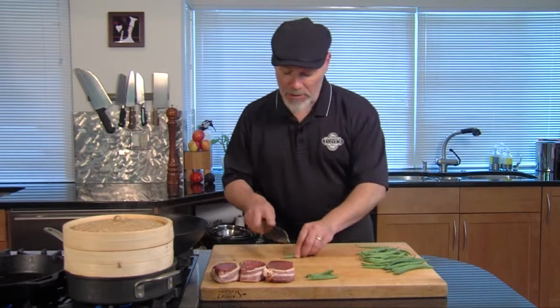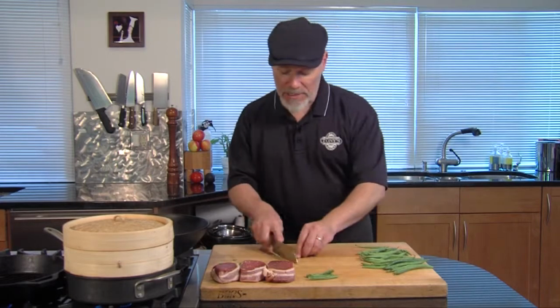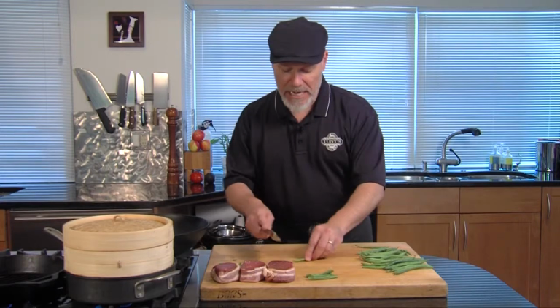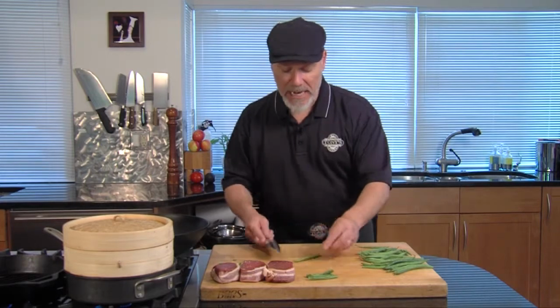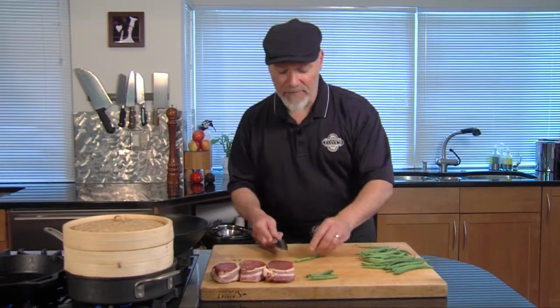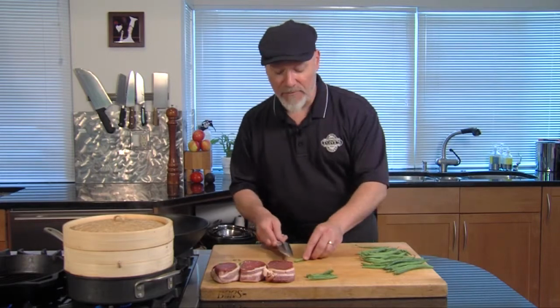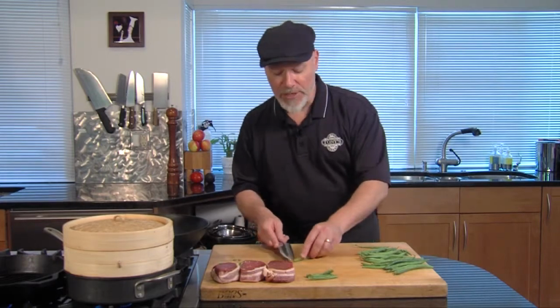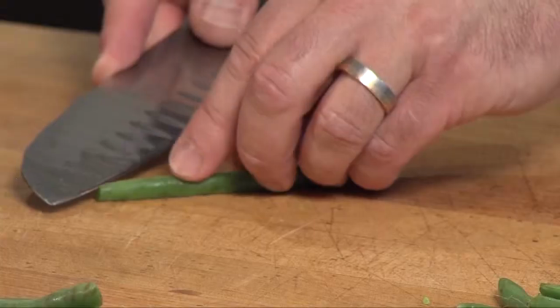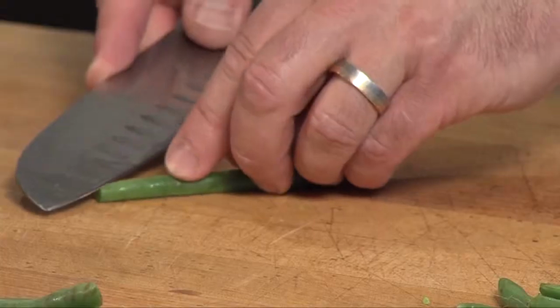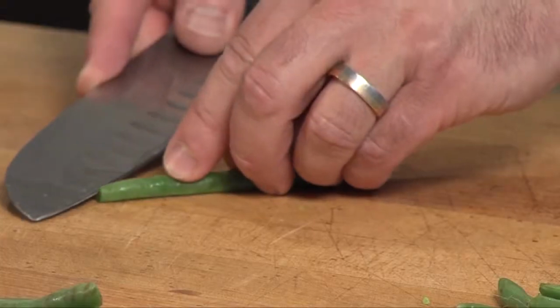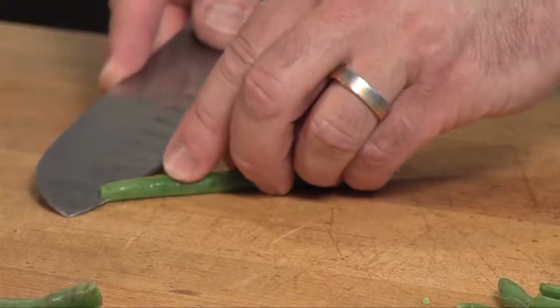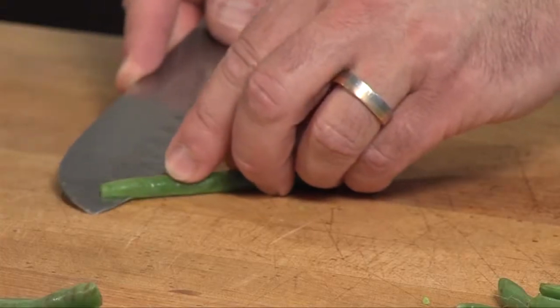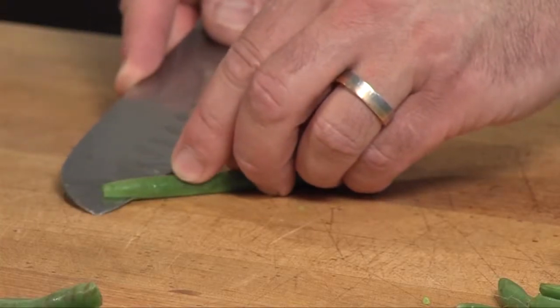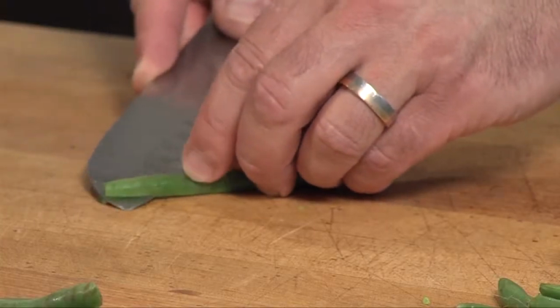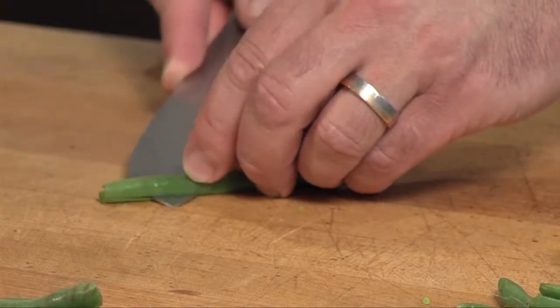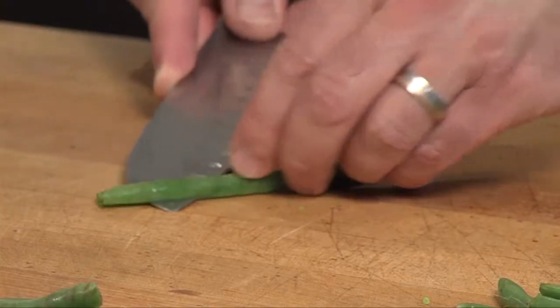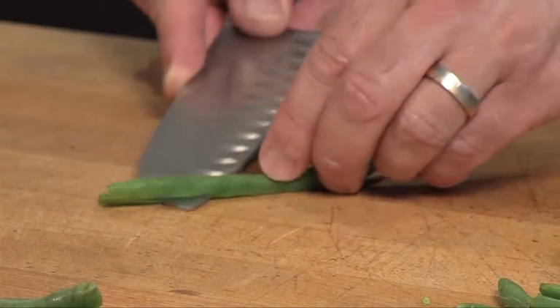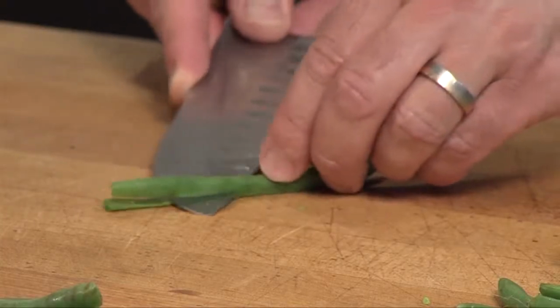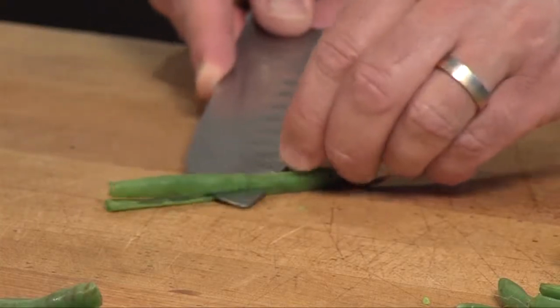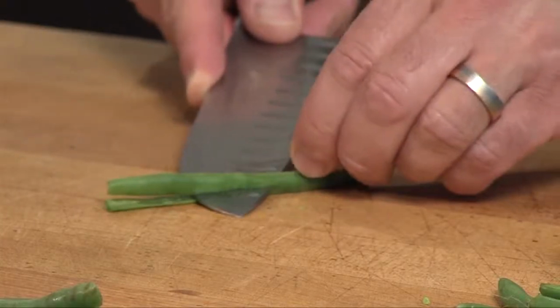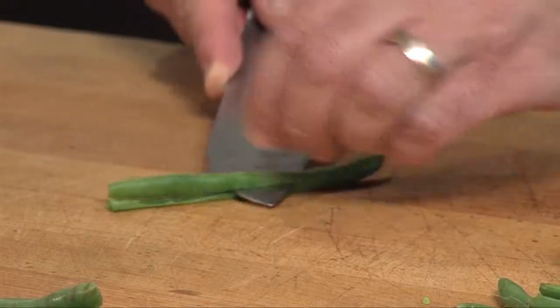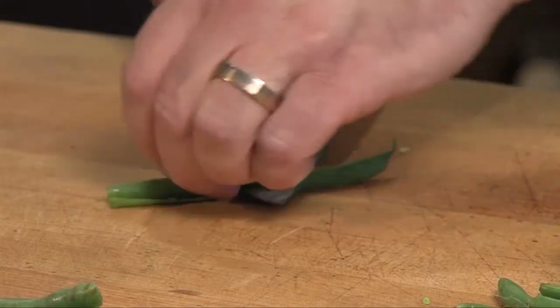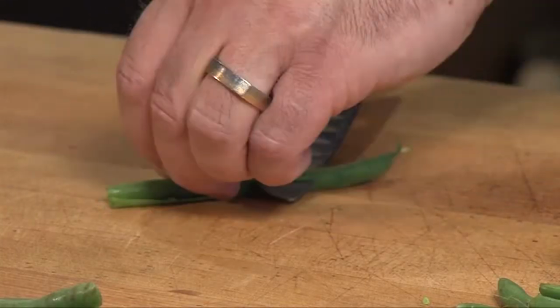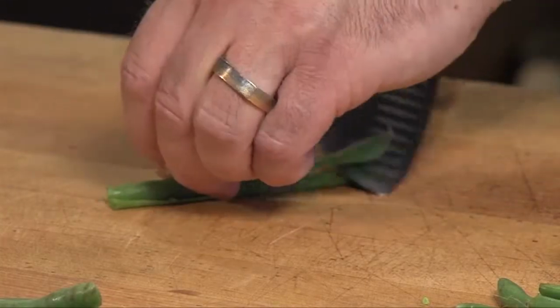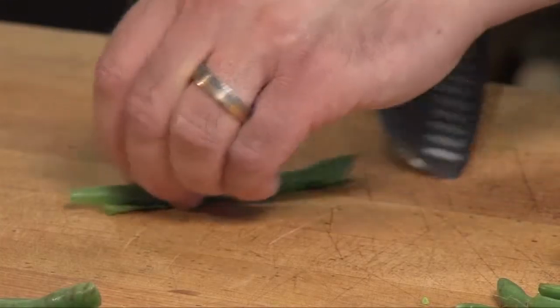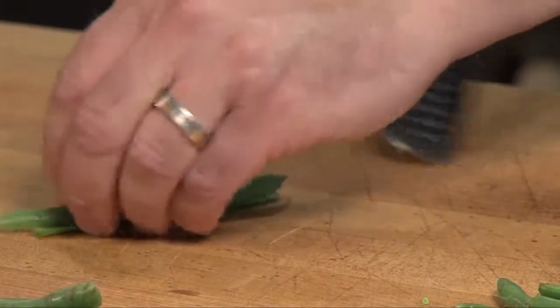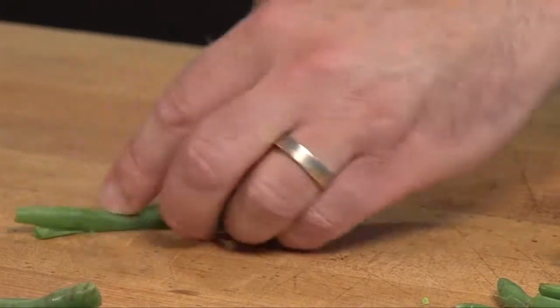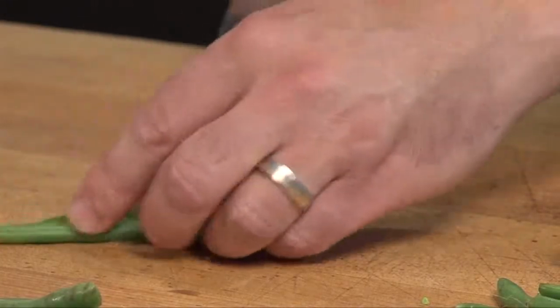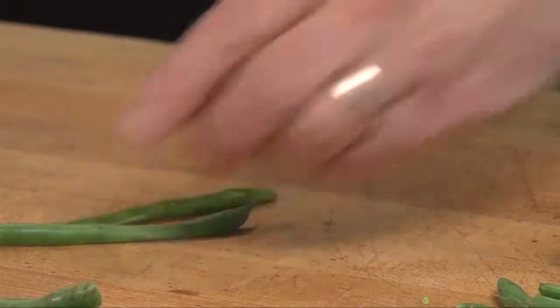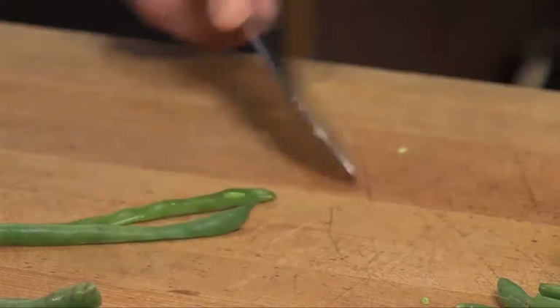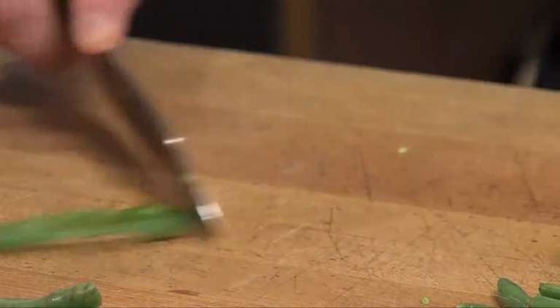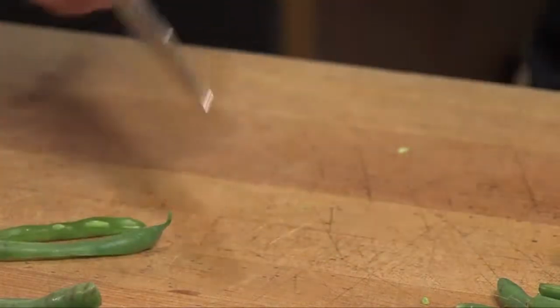Or you can take and French cut them — cut them horizontally into long pieces.